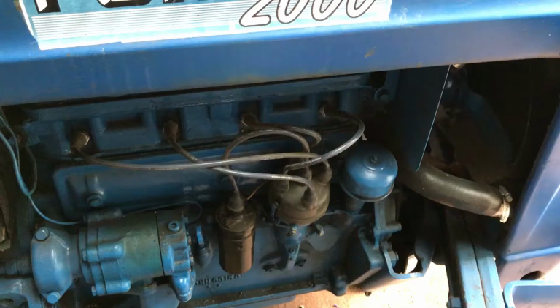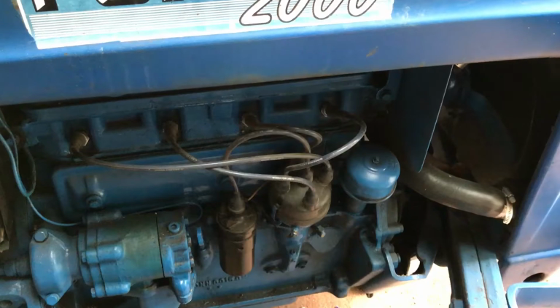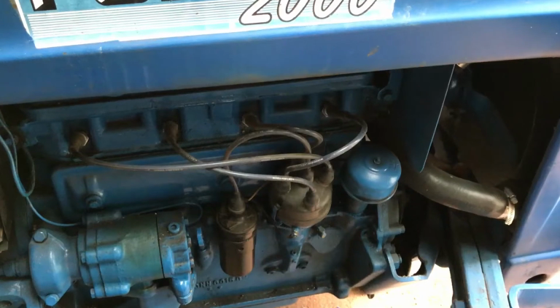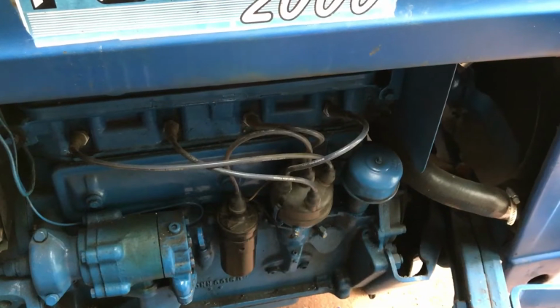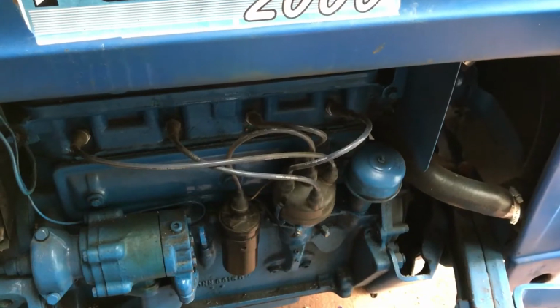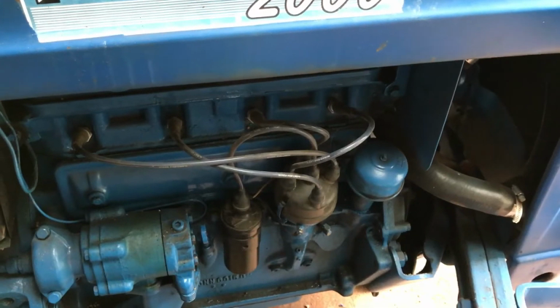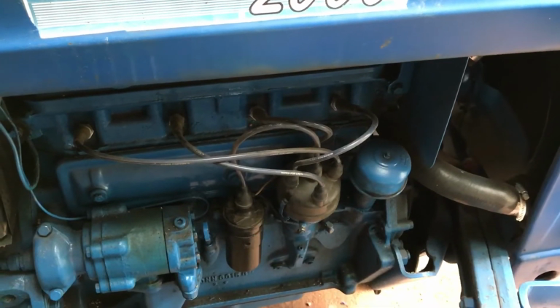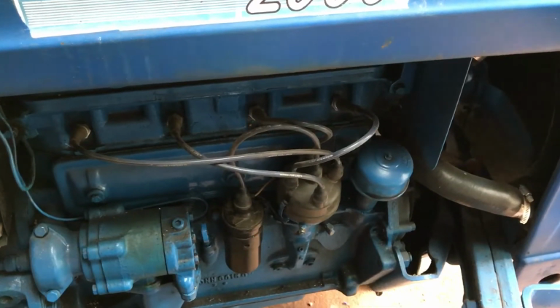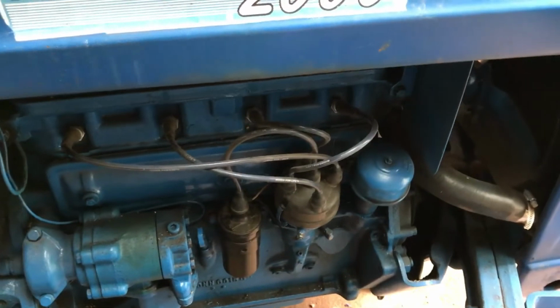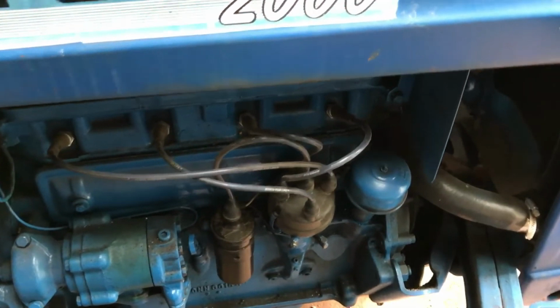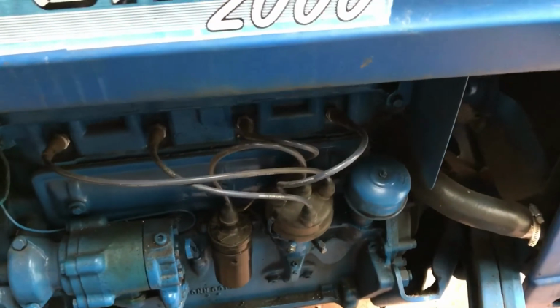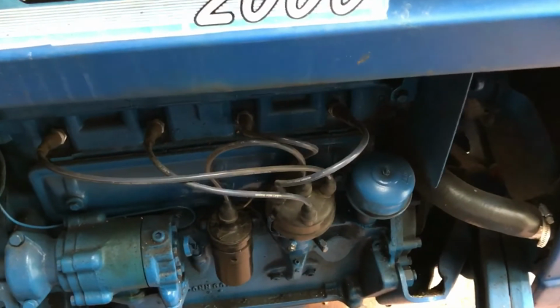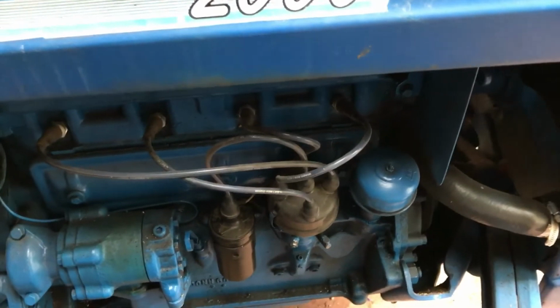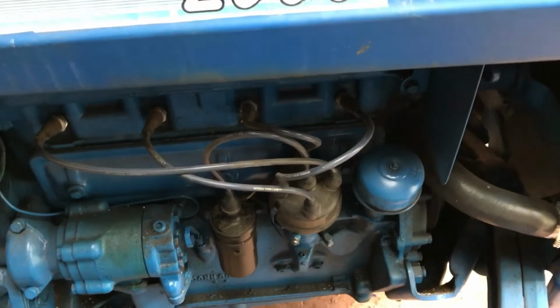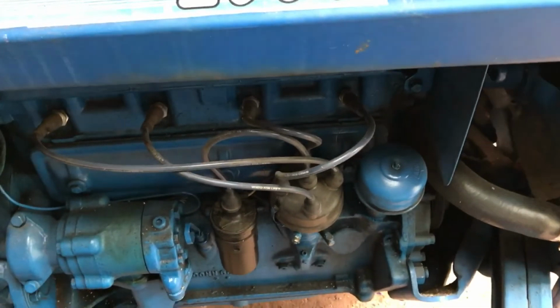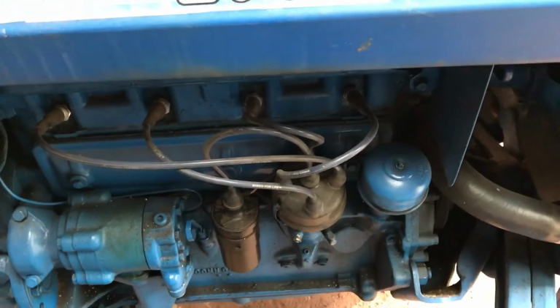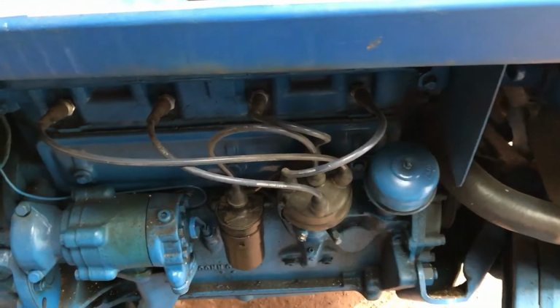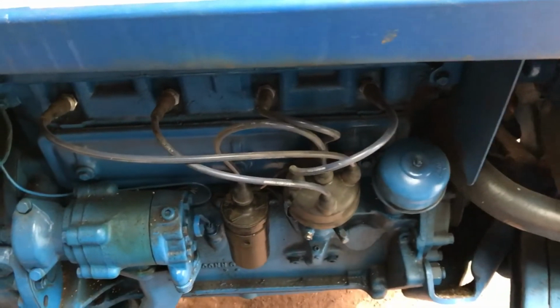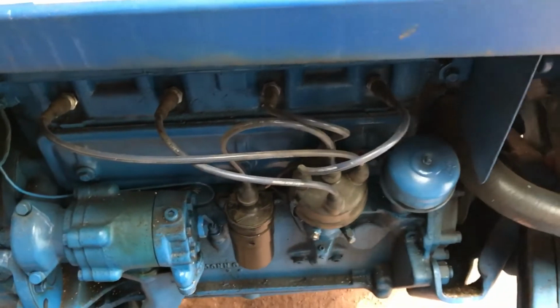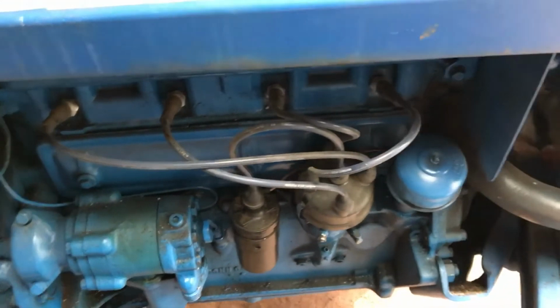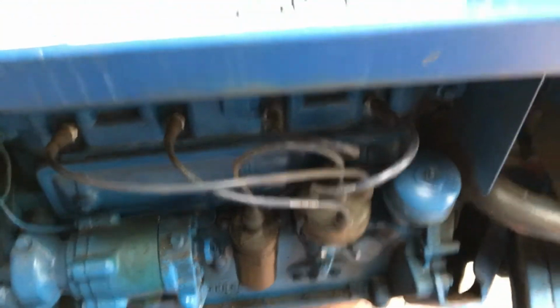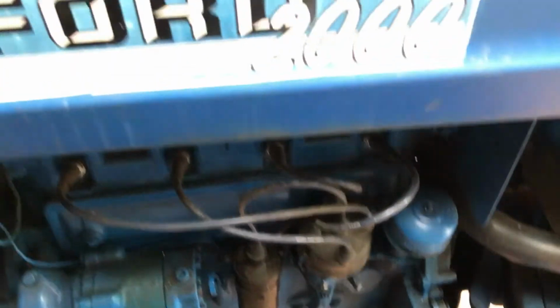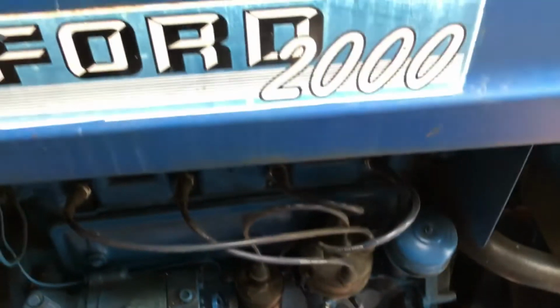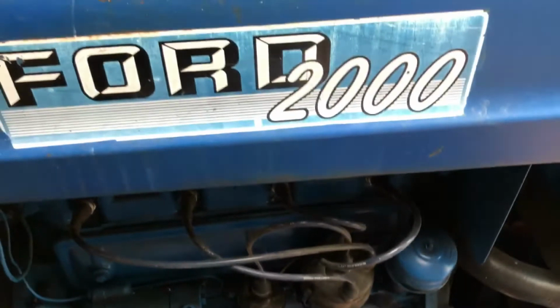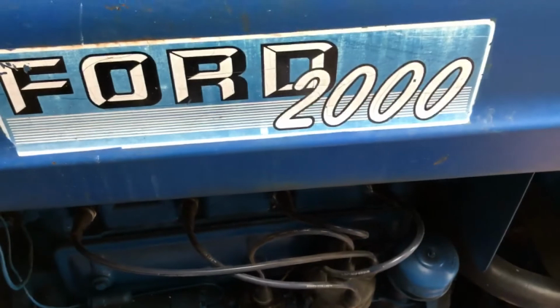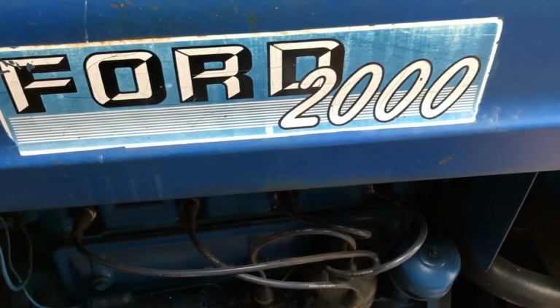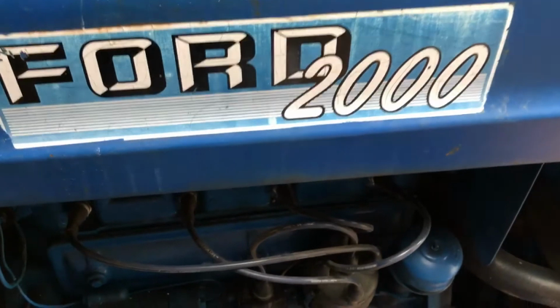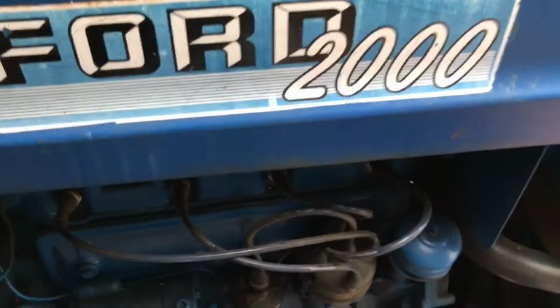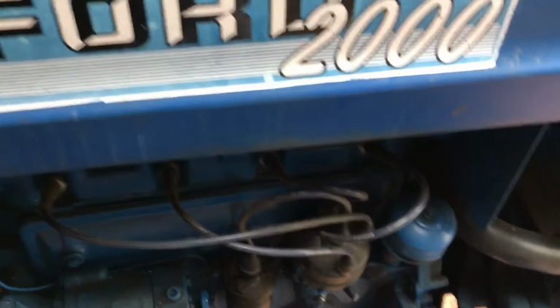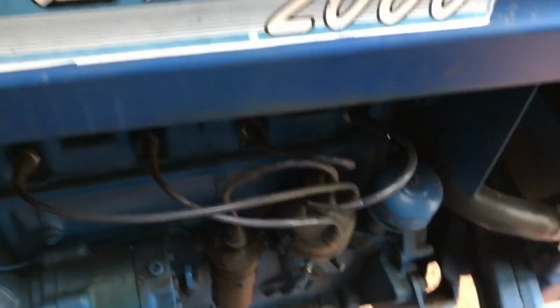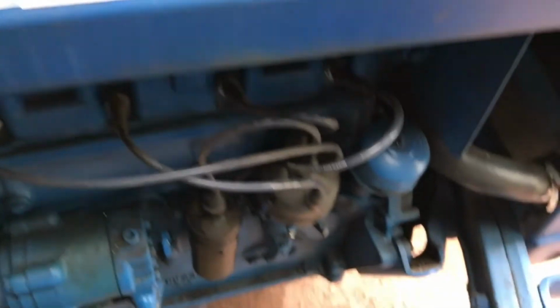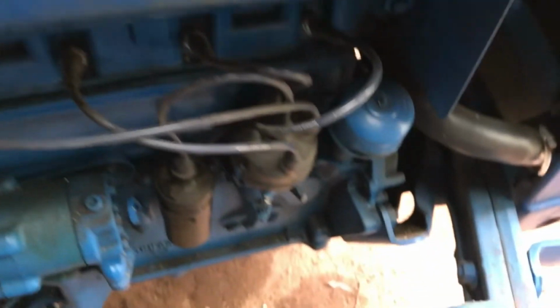Today I'm changing the ignition coil on my 1963 Ford 2000 tractor.